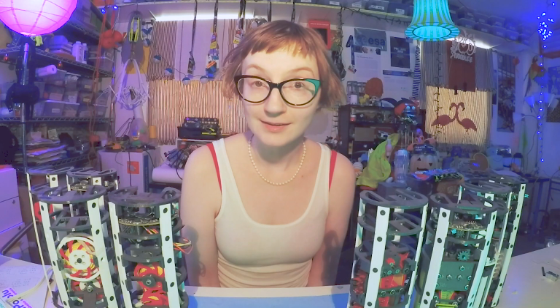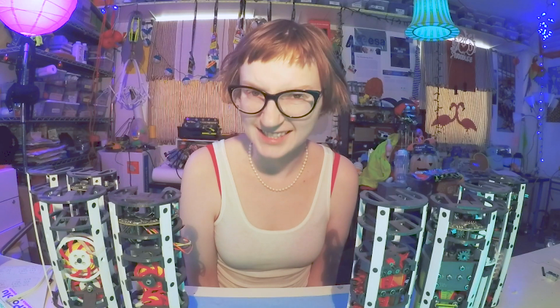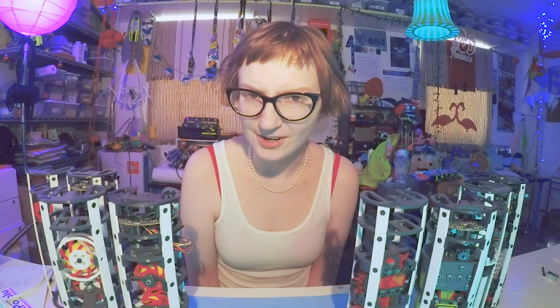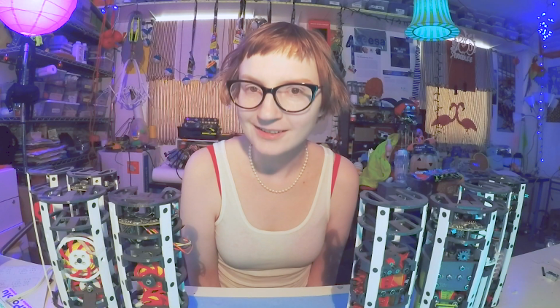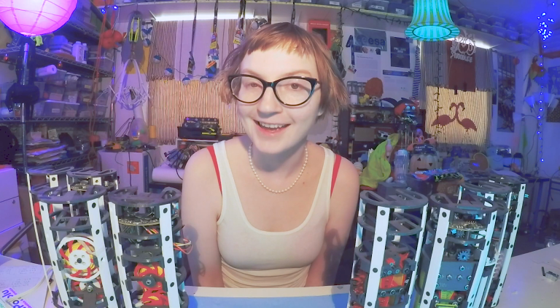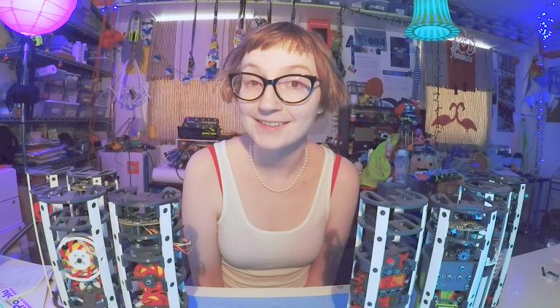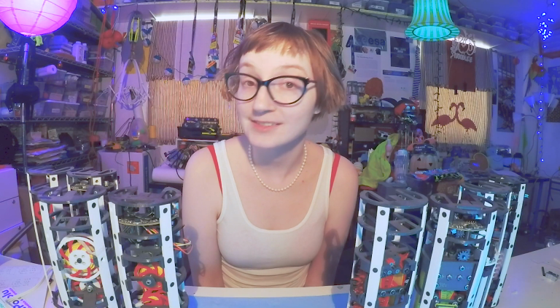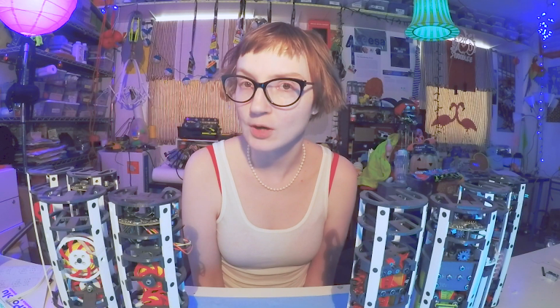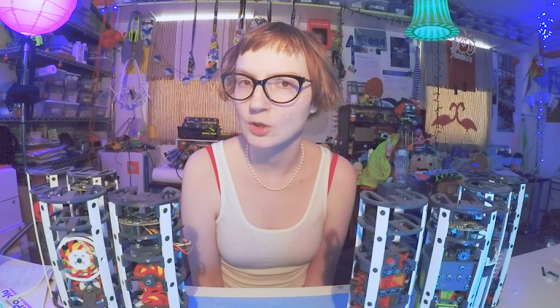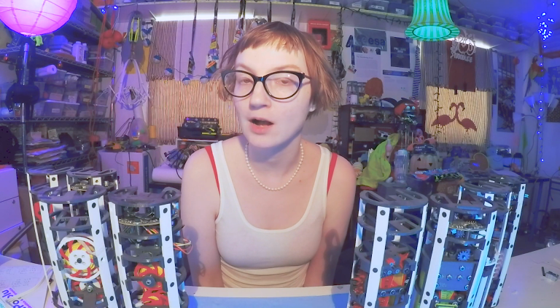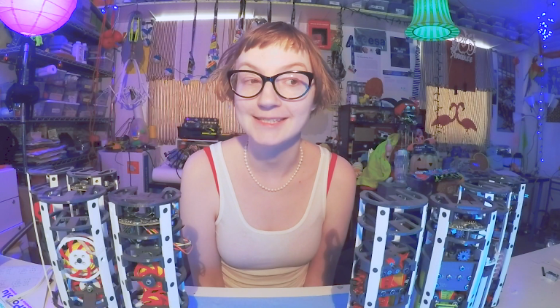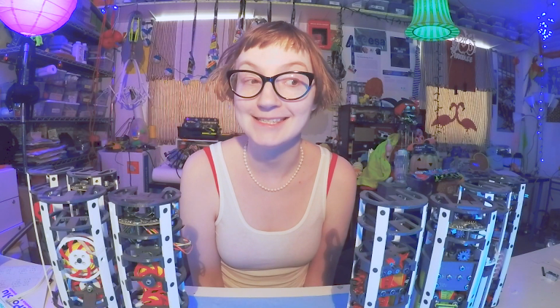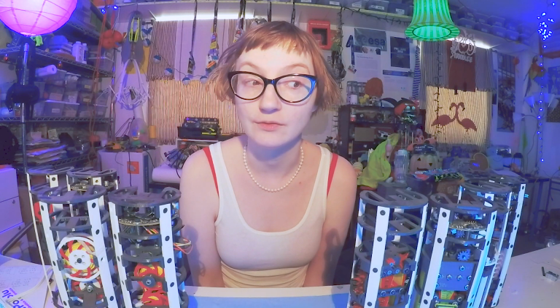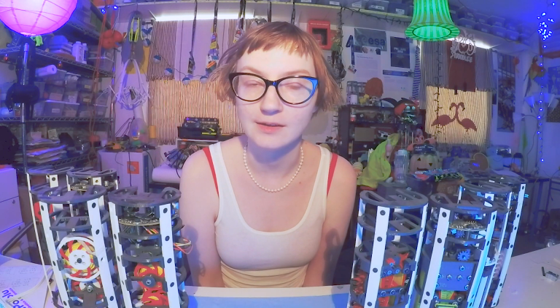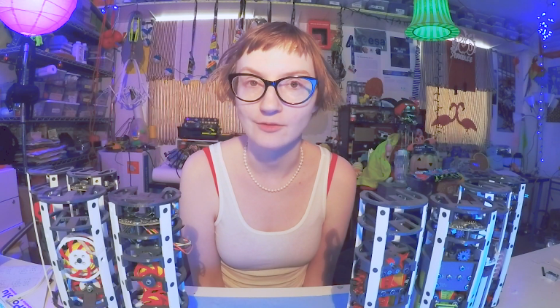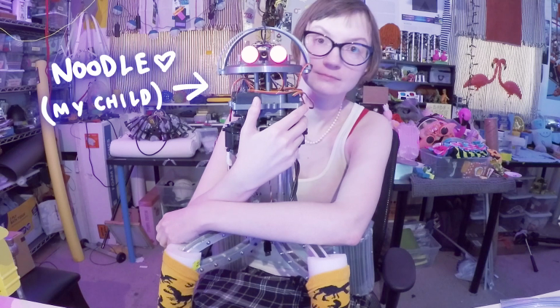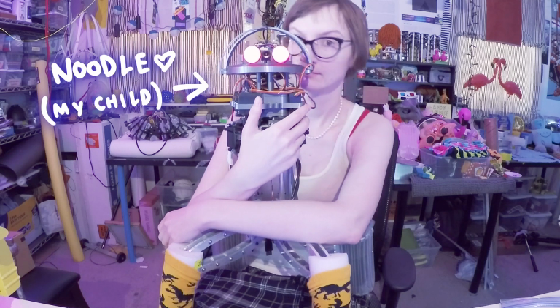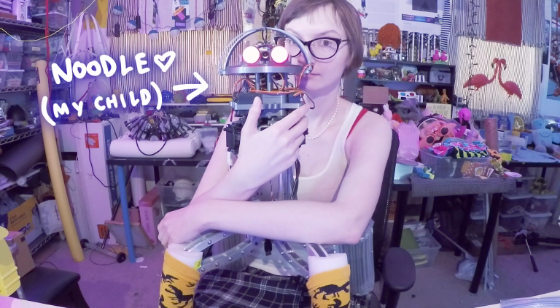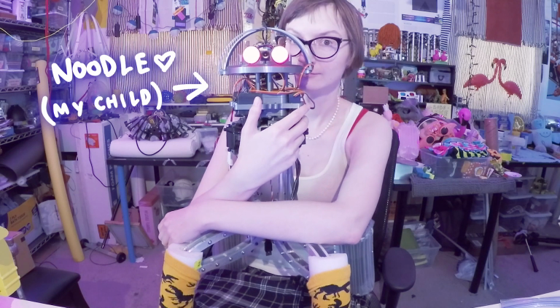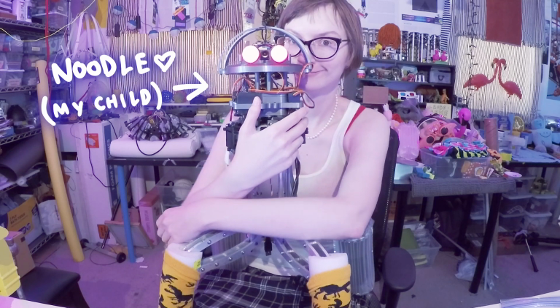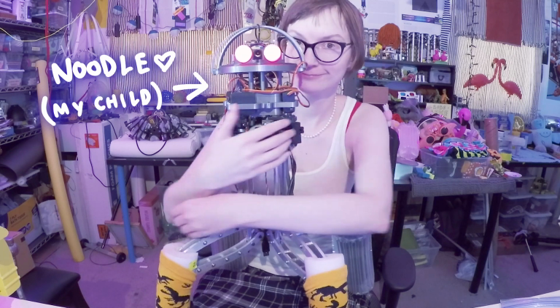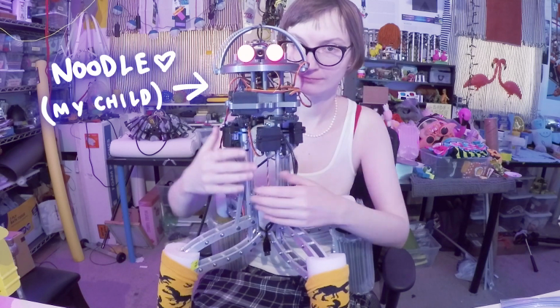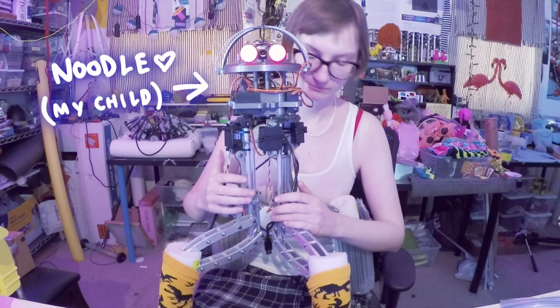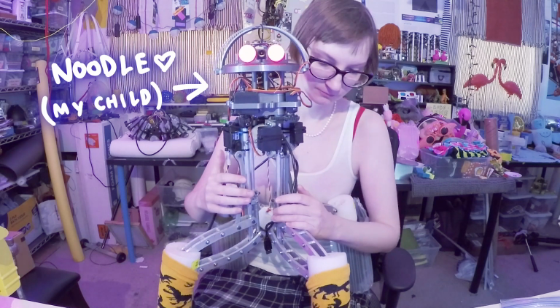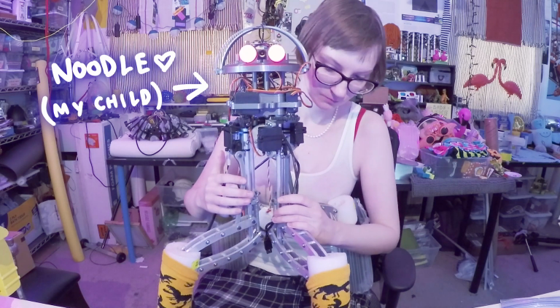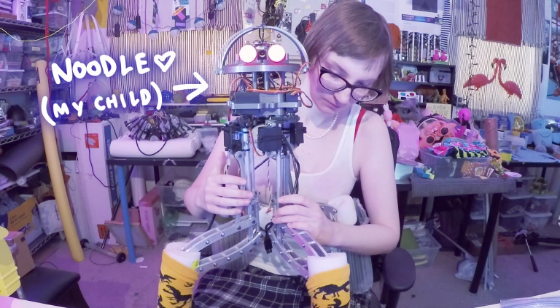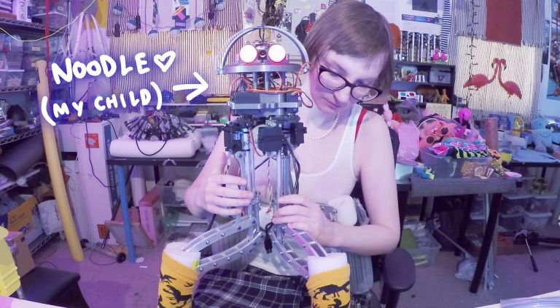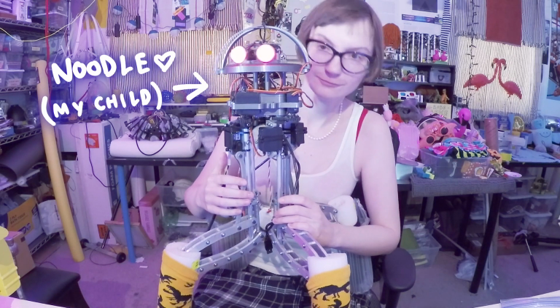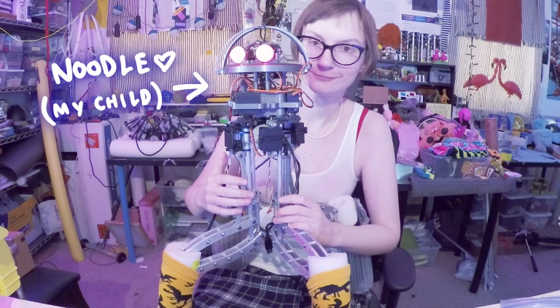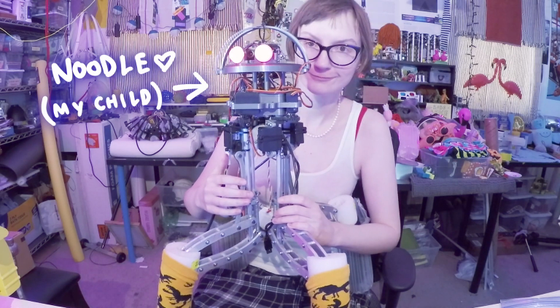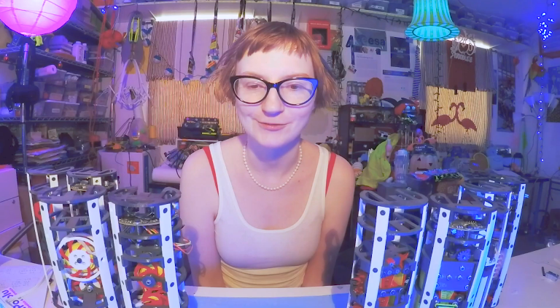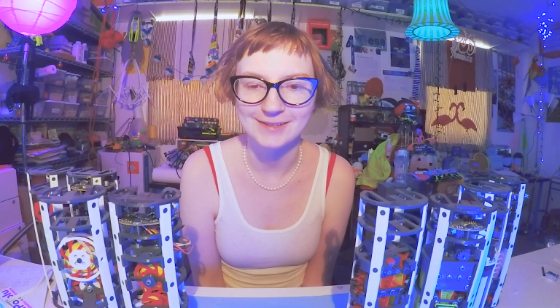This is Sarah, and this summer I'm working on Tasting Feet again for my robot Noodle Feet. So what are Tasting Feet?